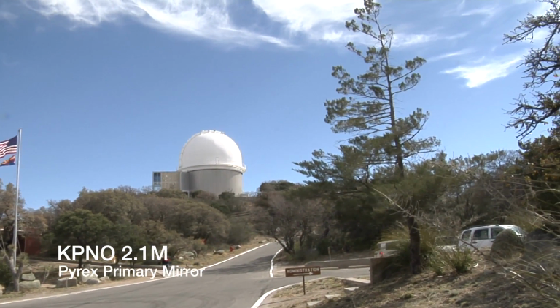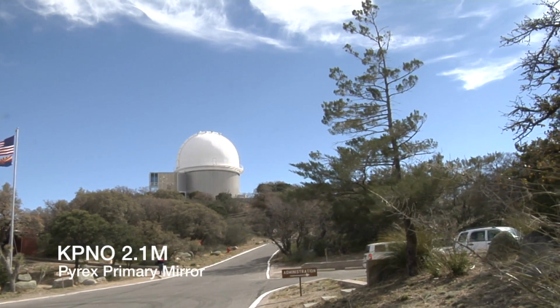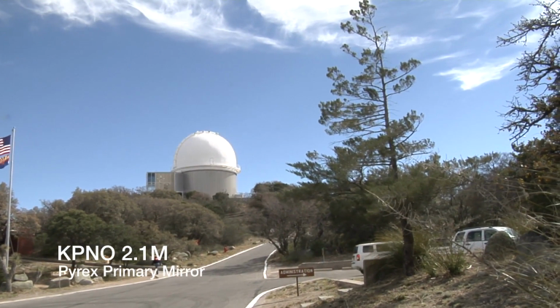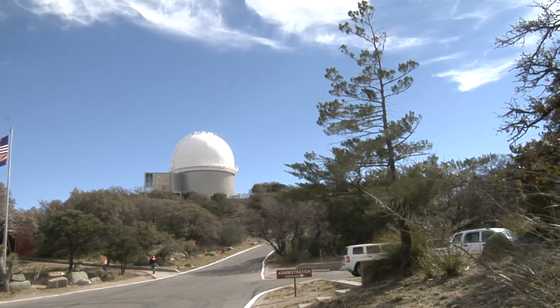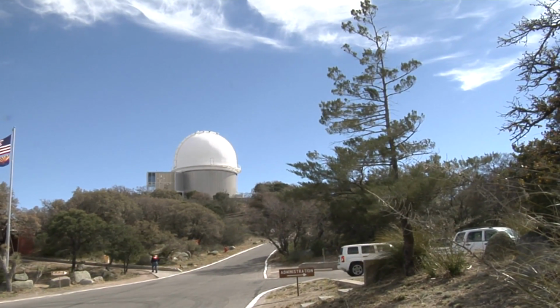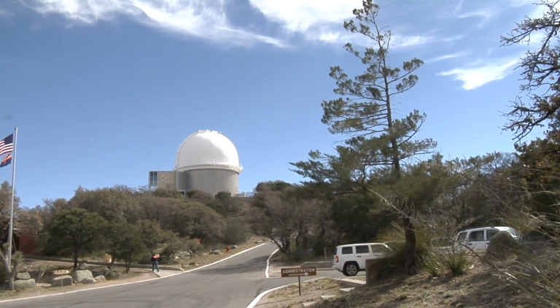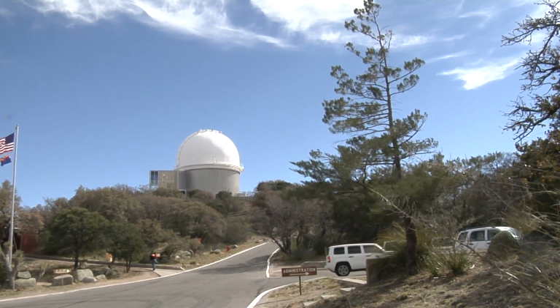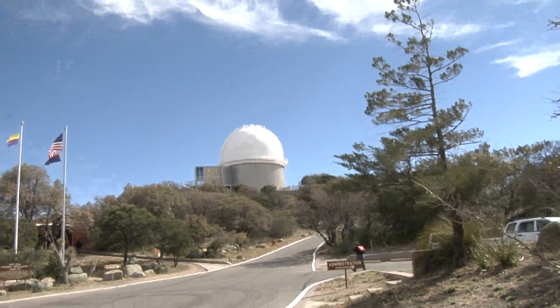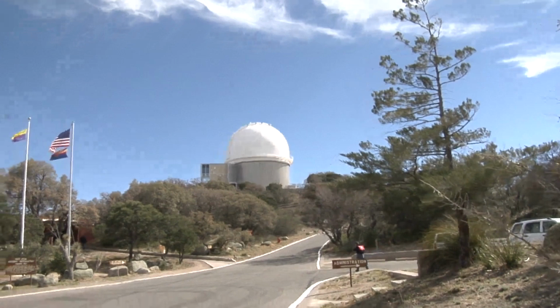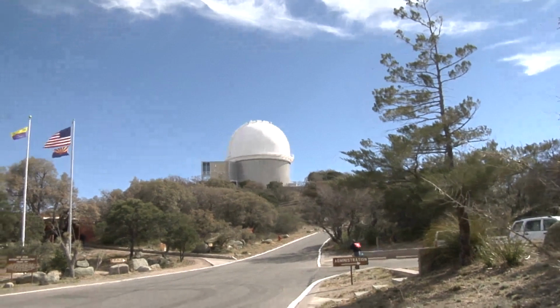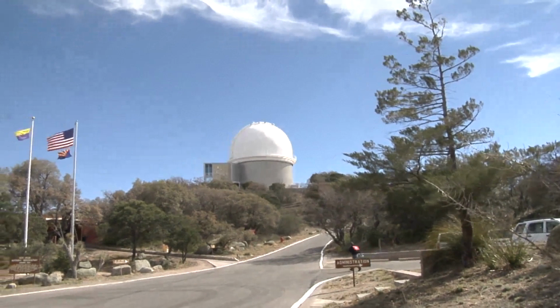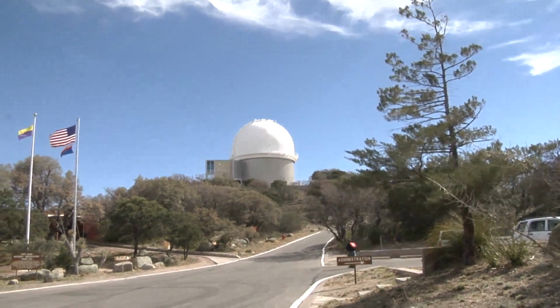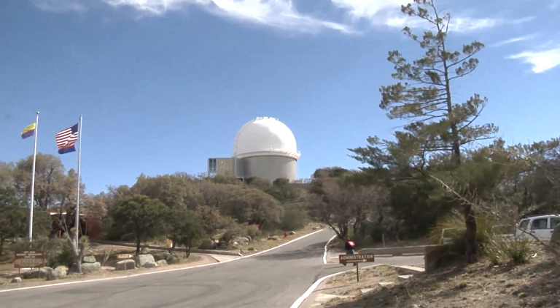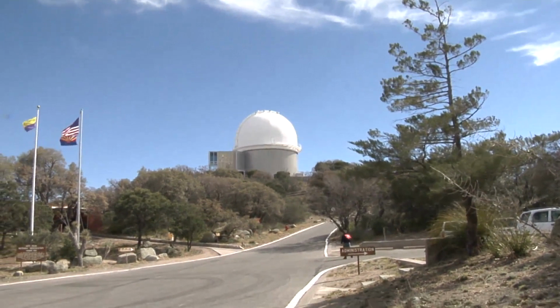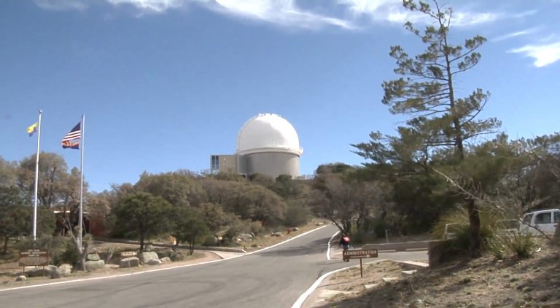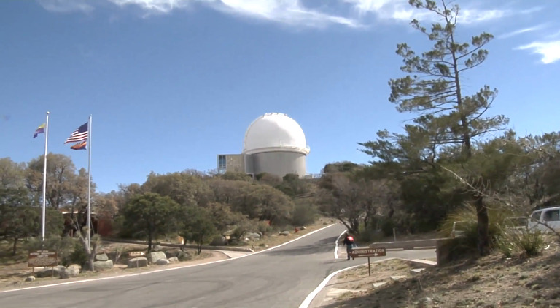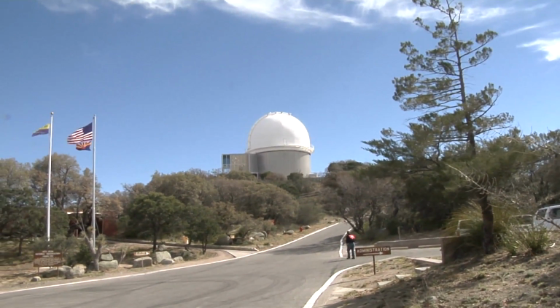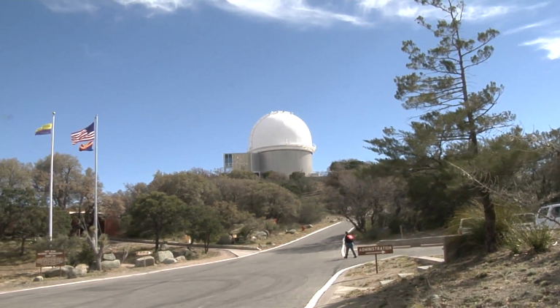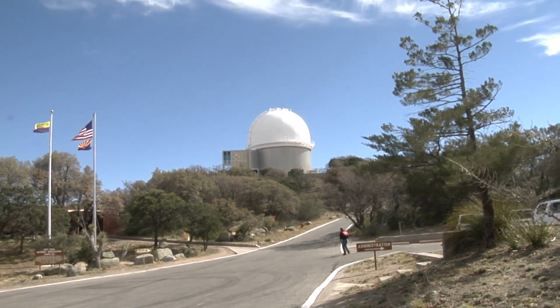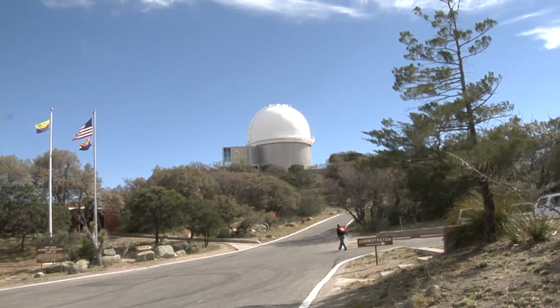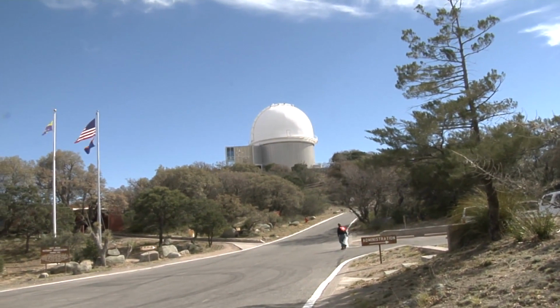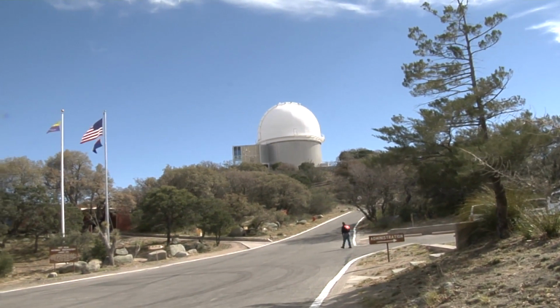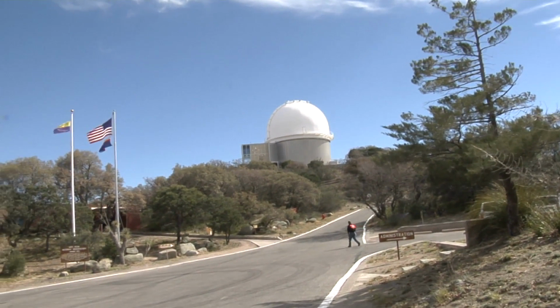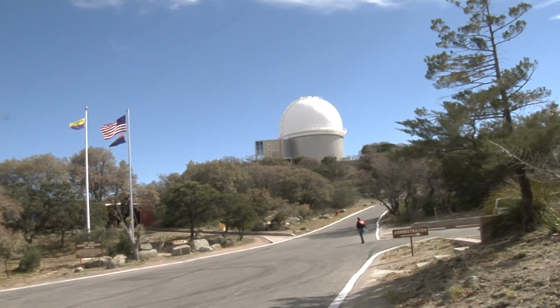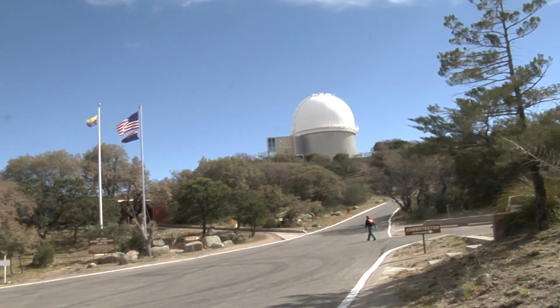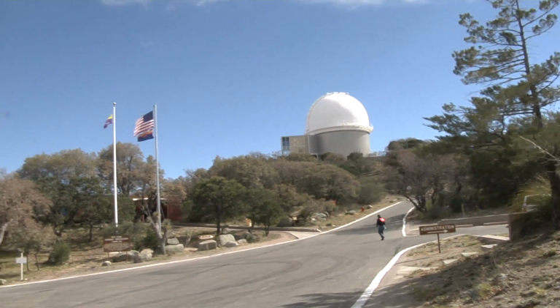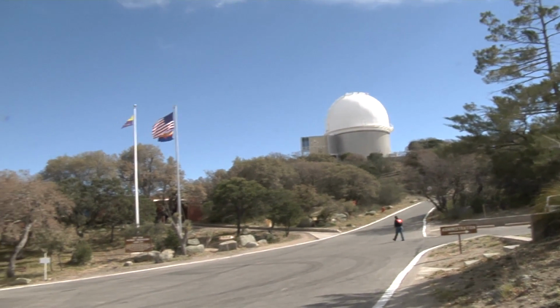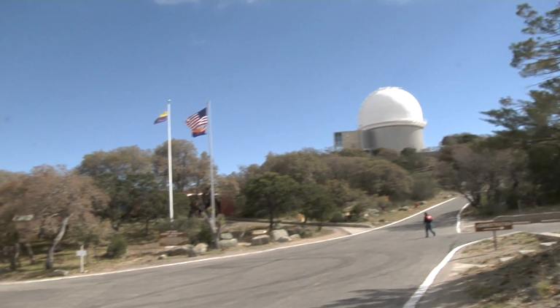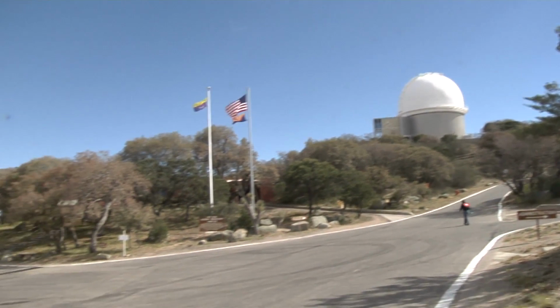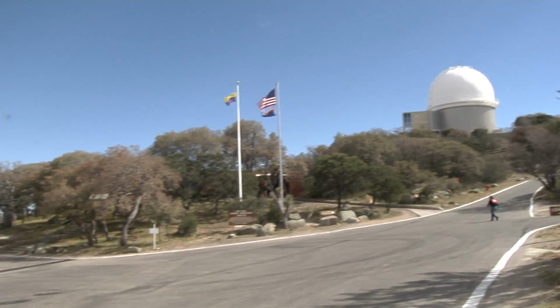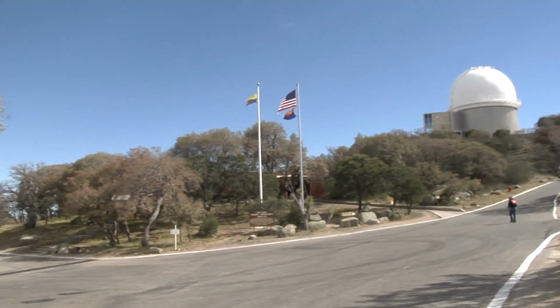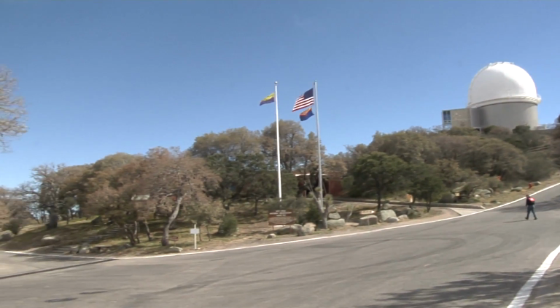Lots of money rolls in here. There's another telescope. So much more peaceful here than Hawaii.